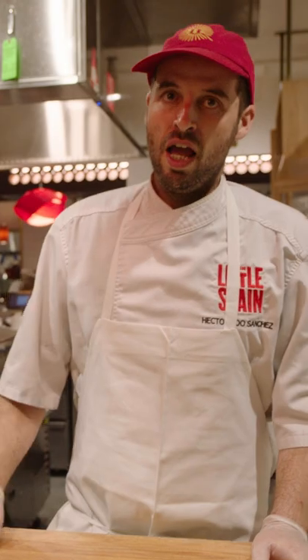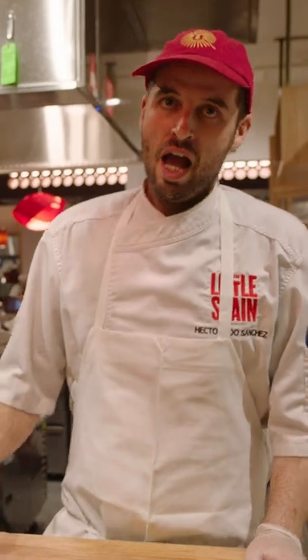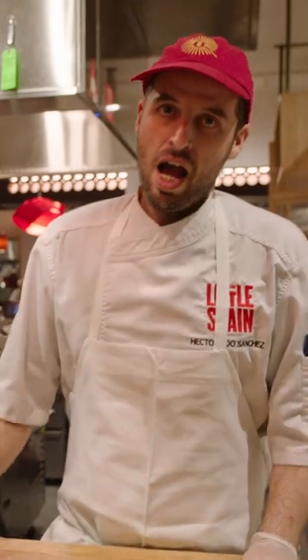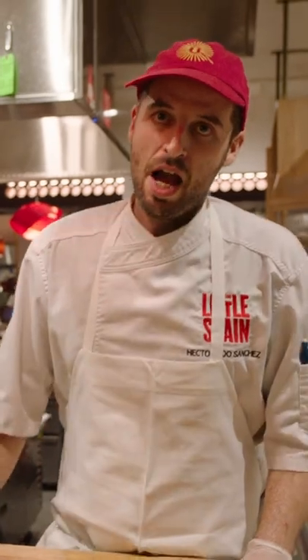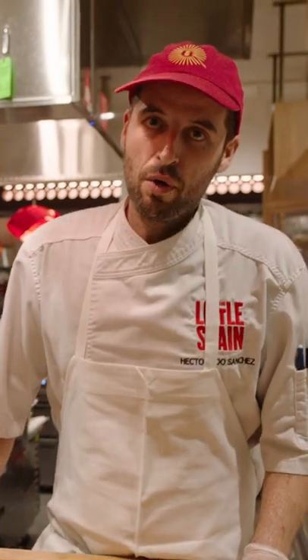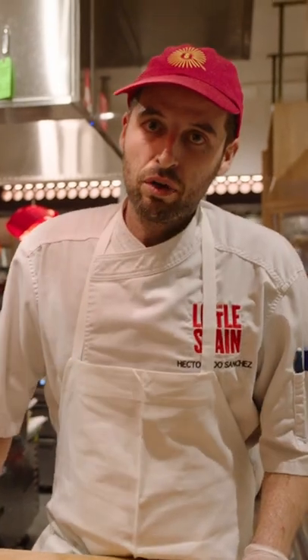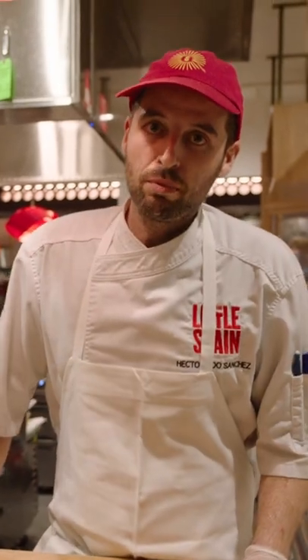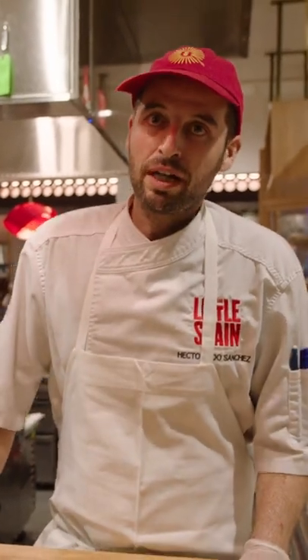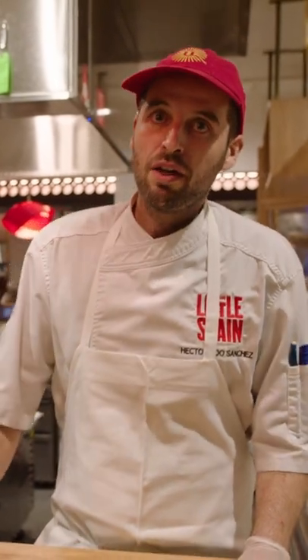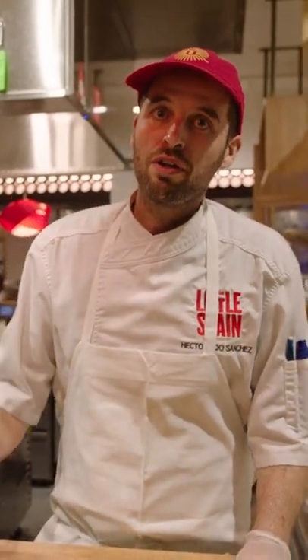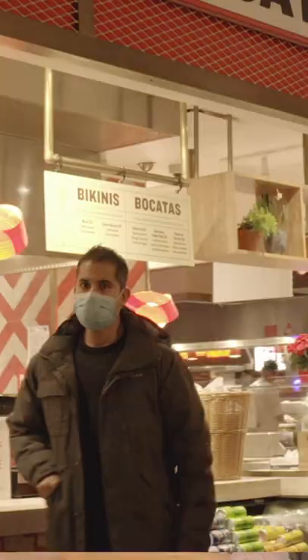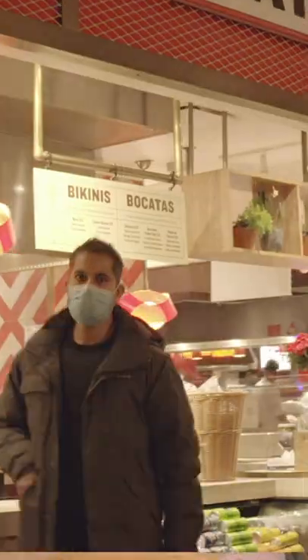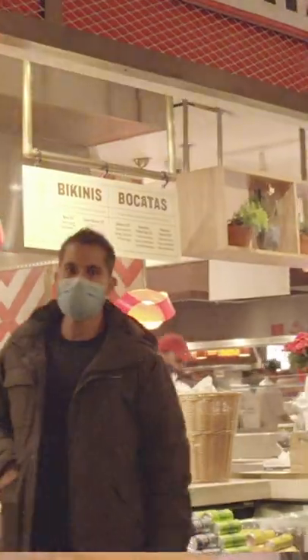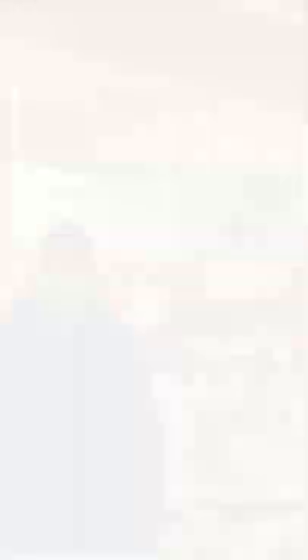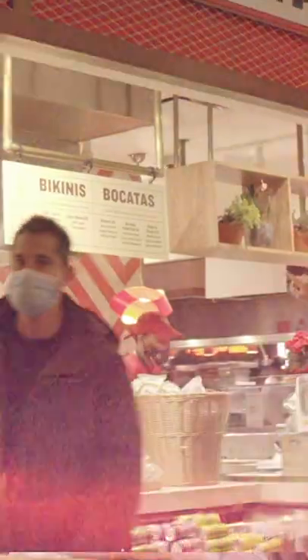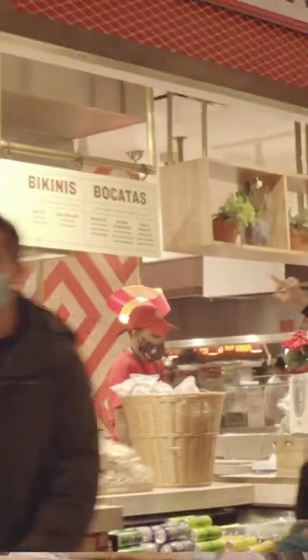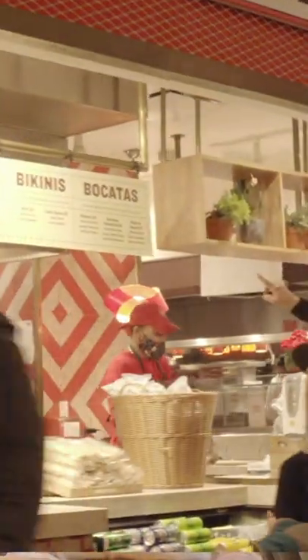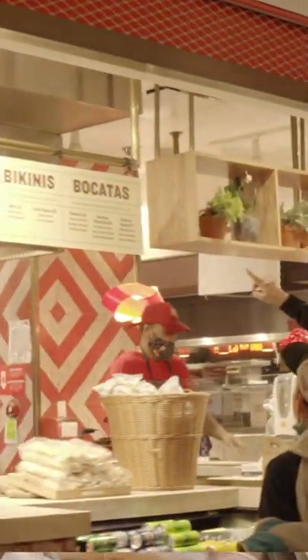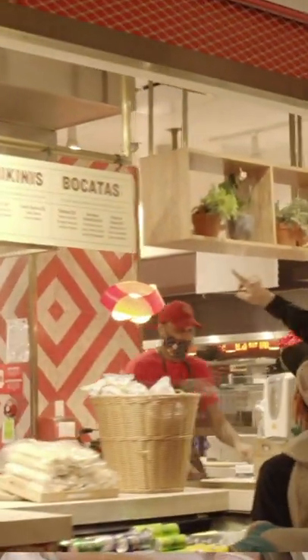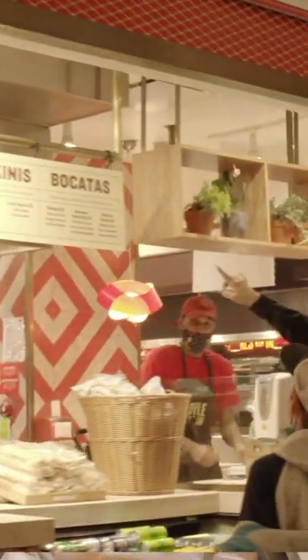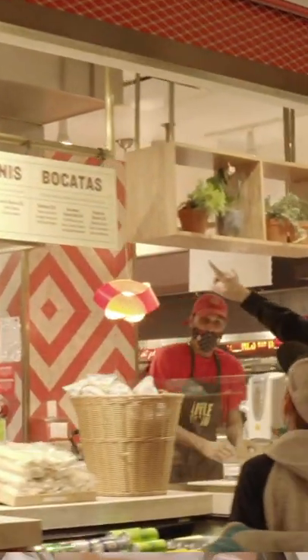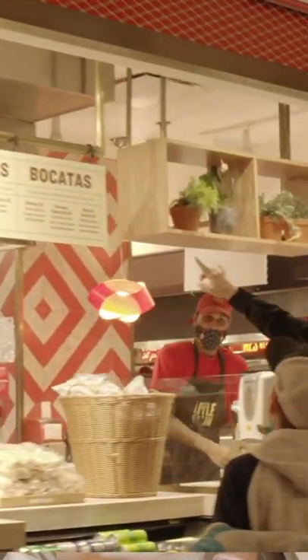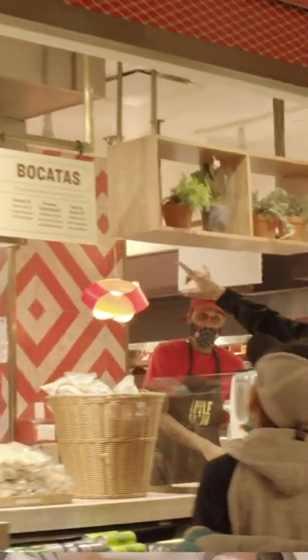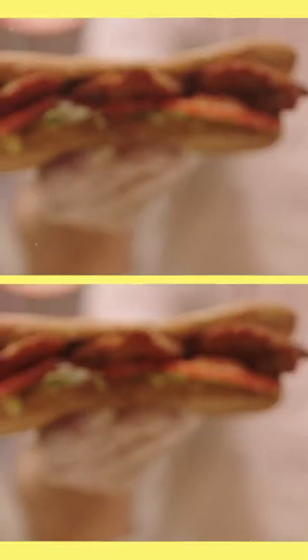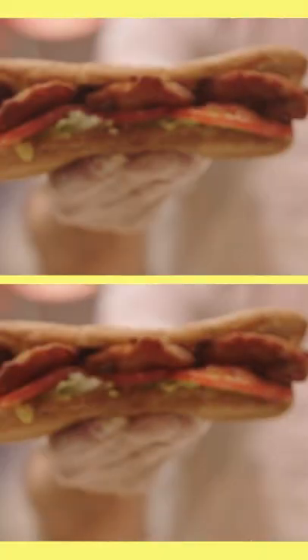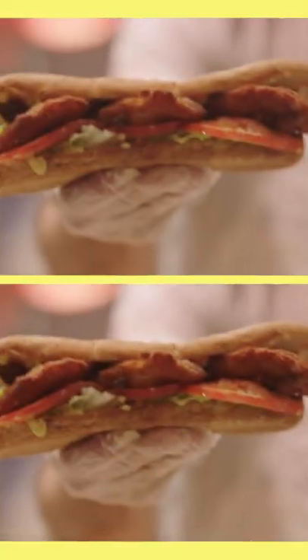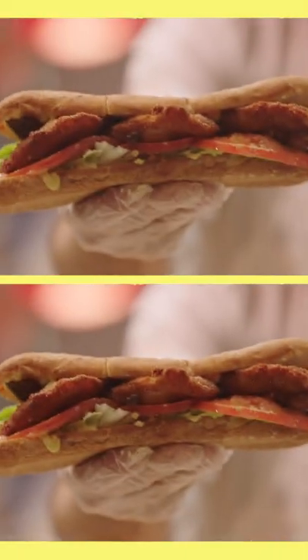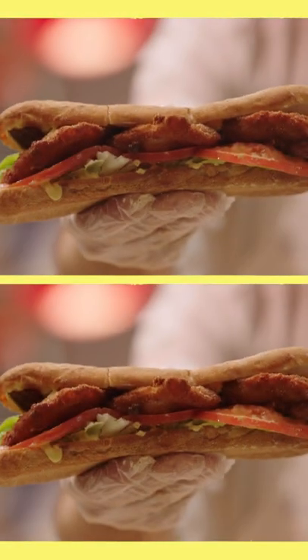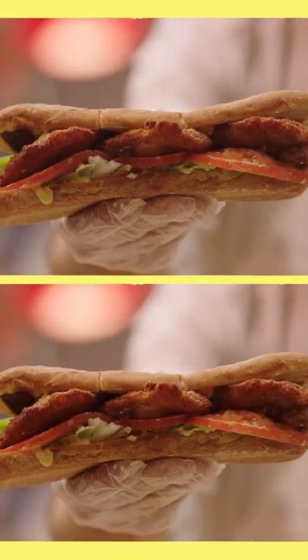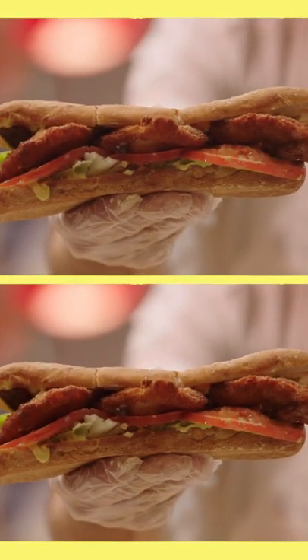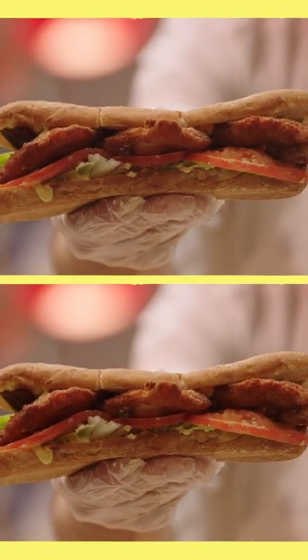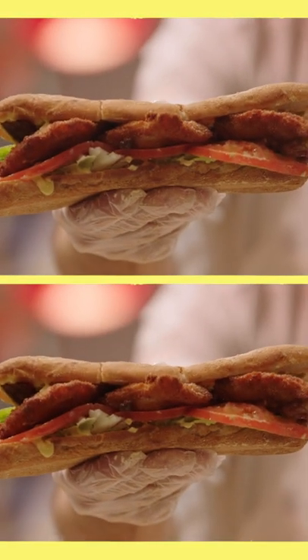Hi, welcome to Mercado. This is Bocata's kiosk. Here we are doing Bocata from Spain.